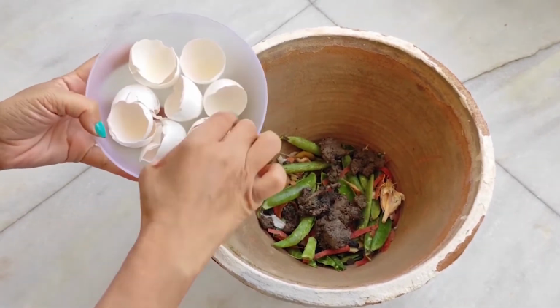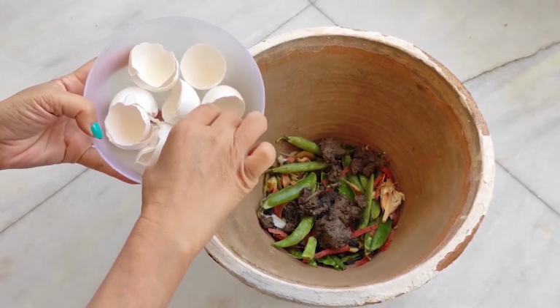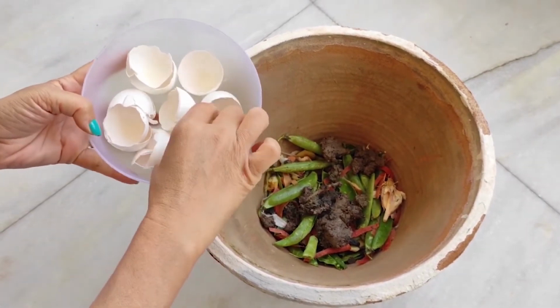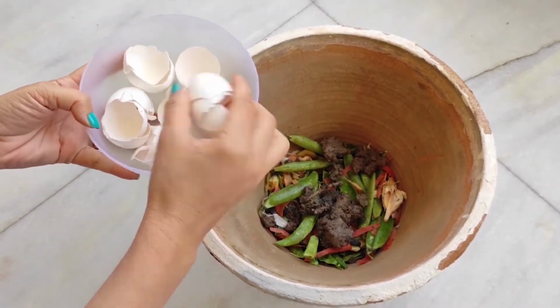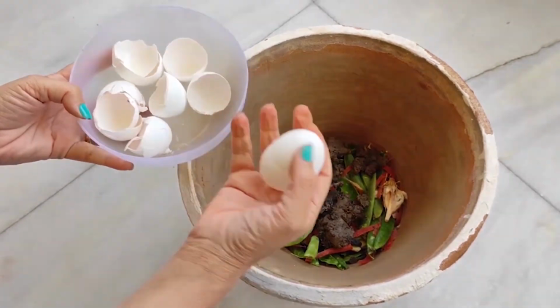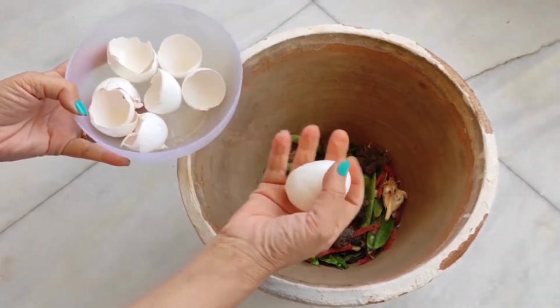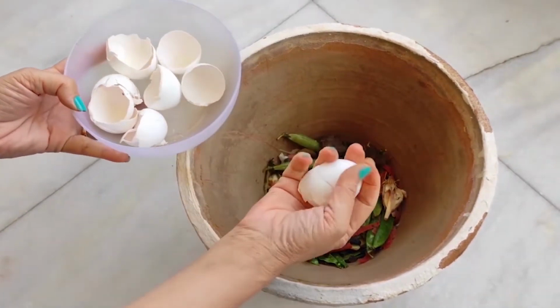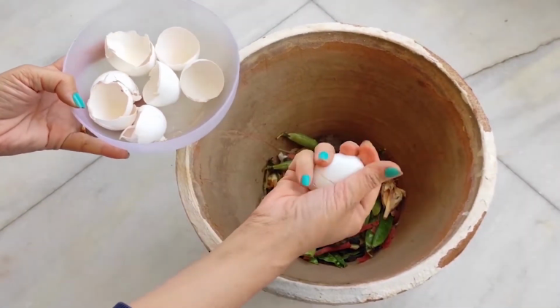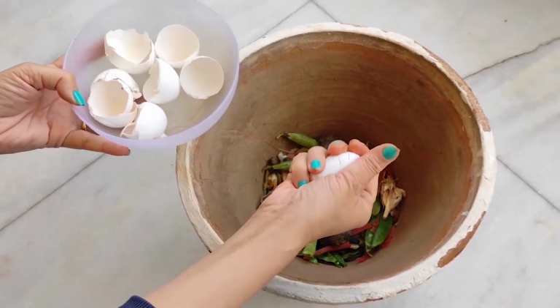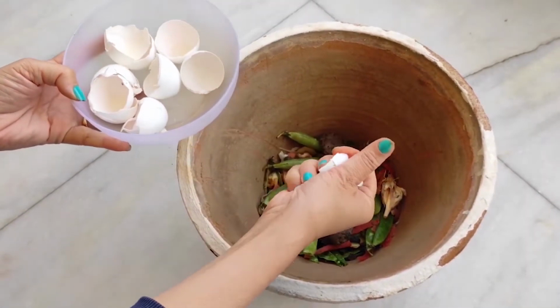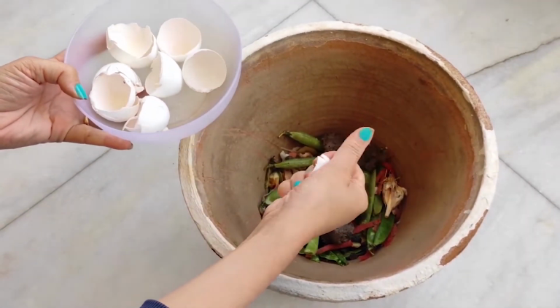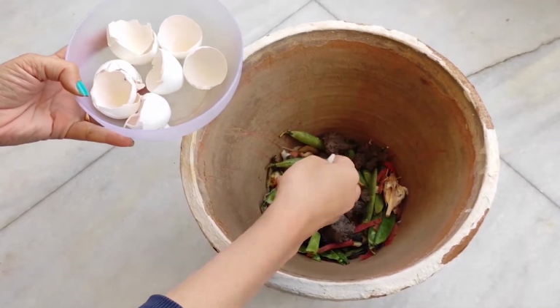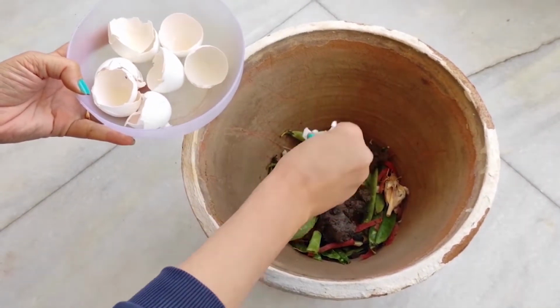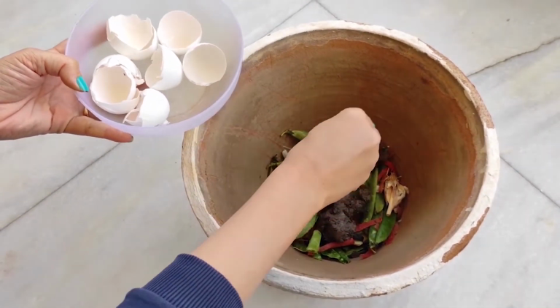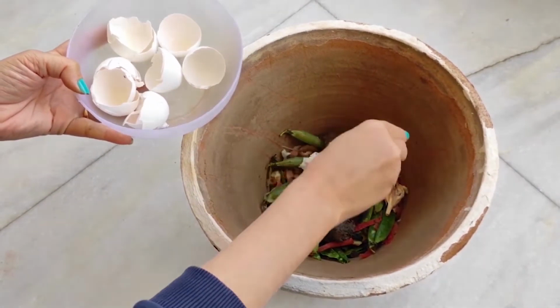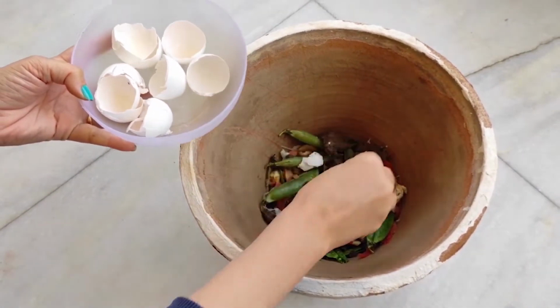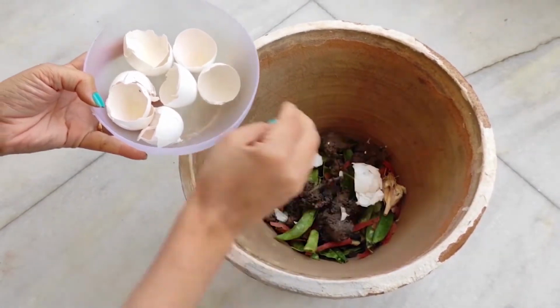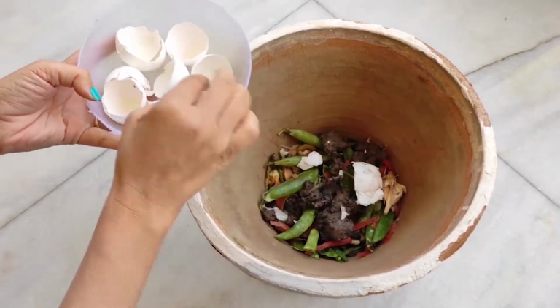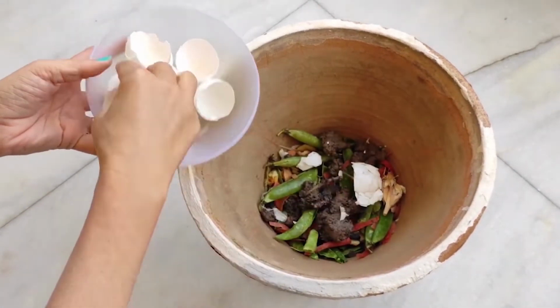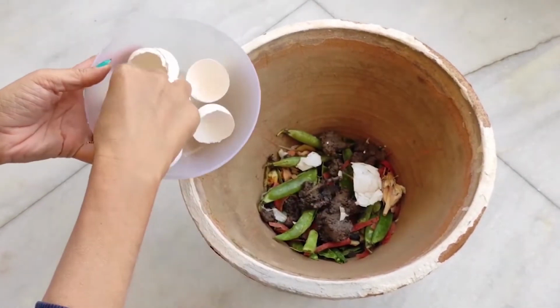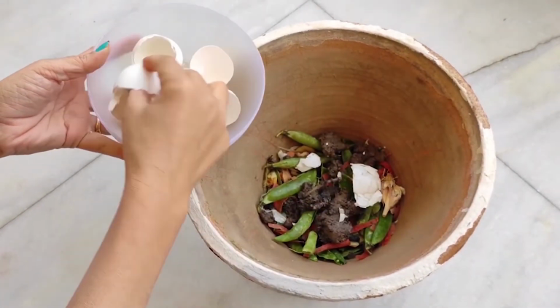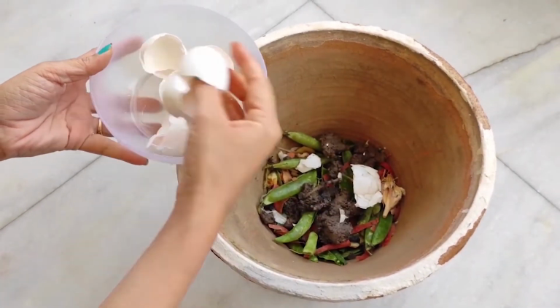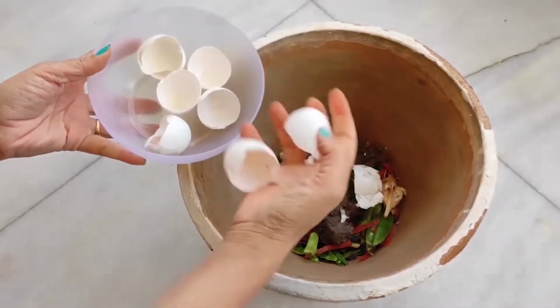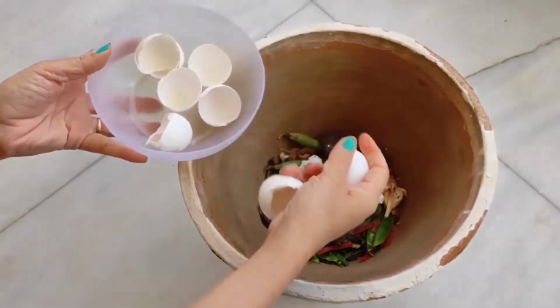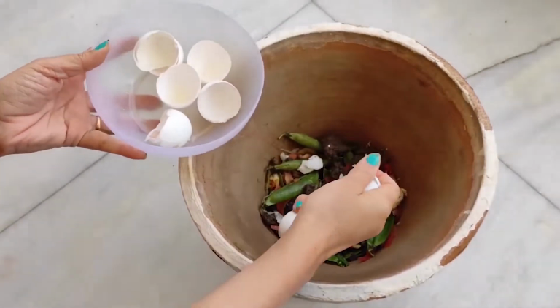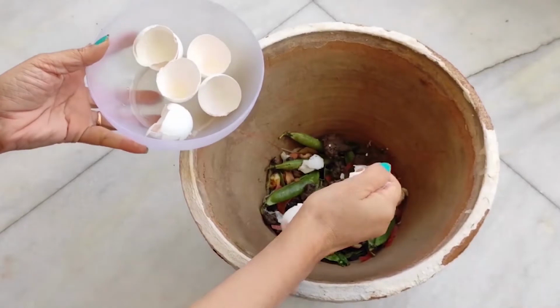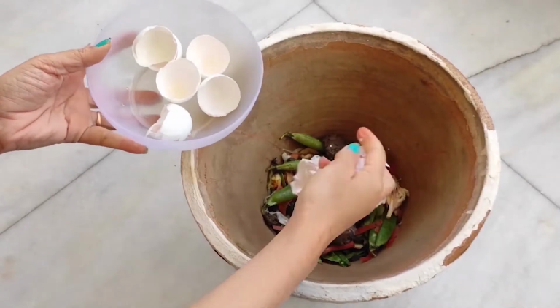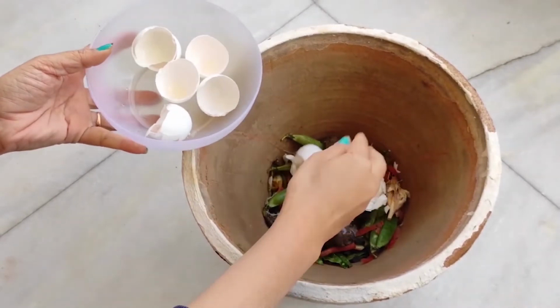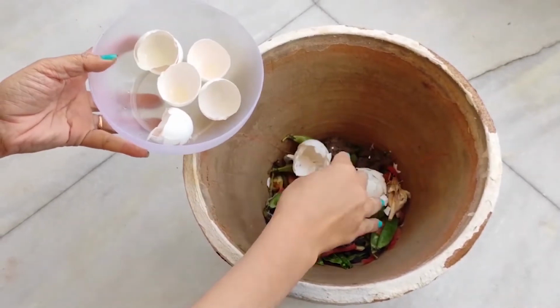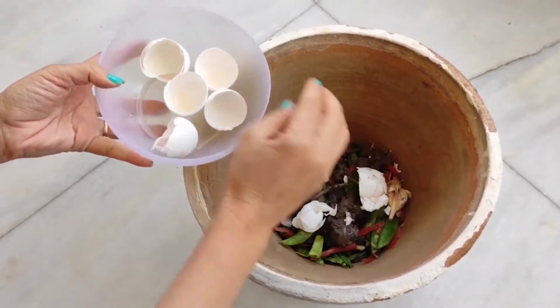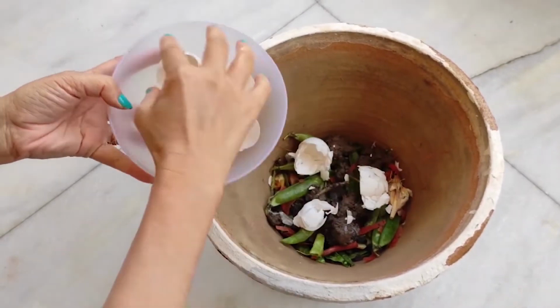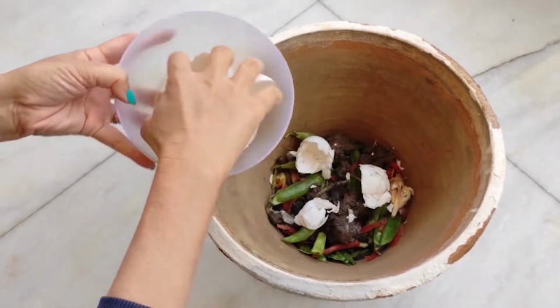I will now add egg shells, crushed into small pieces so that they decompose faster.